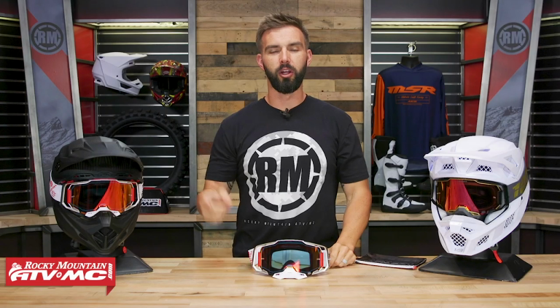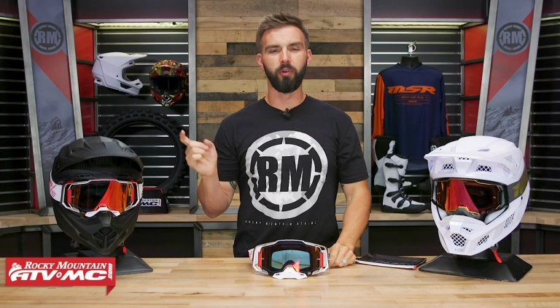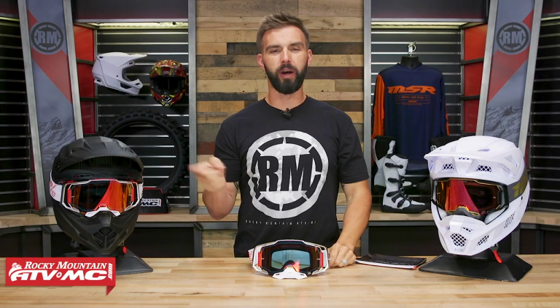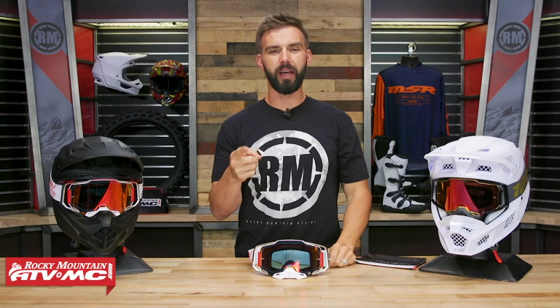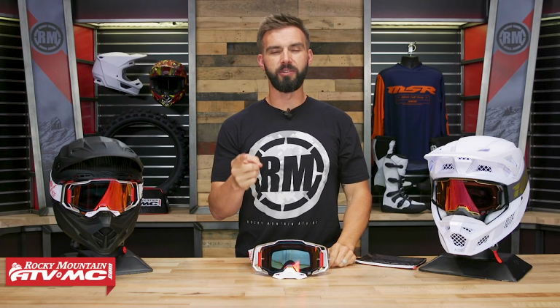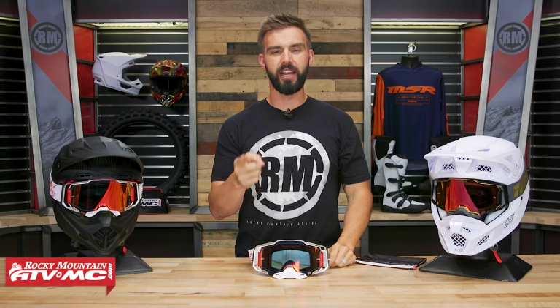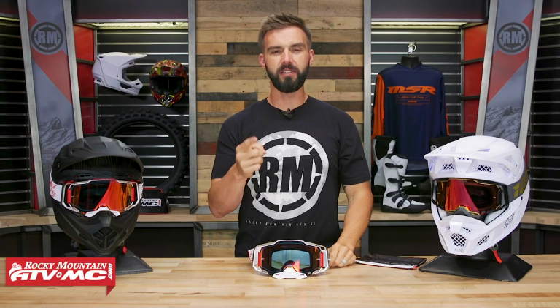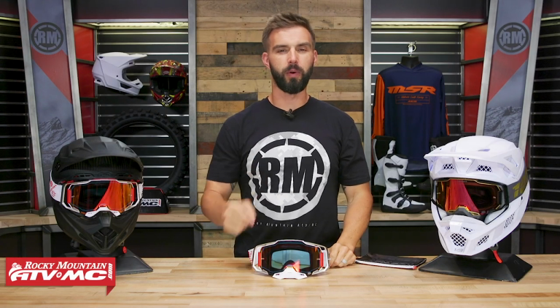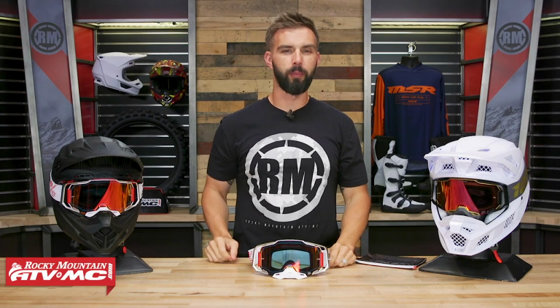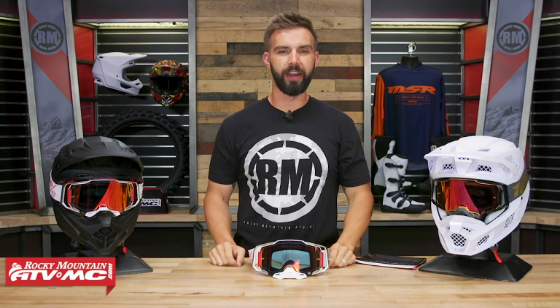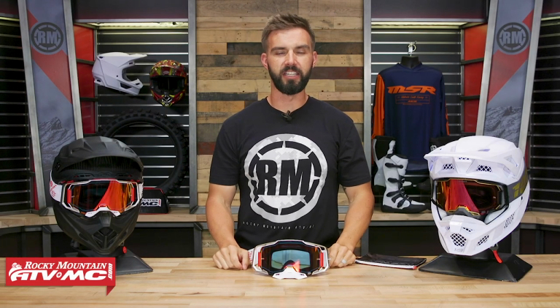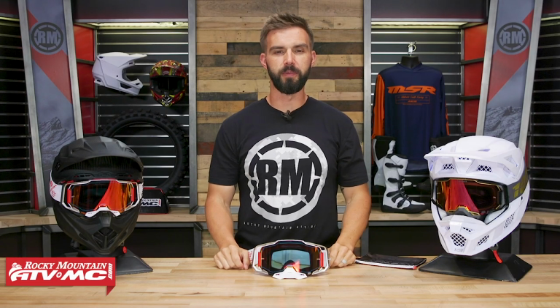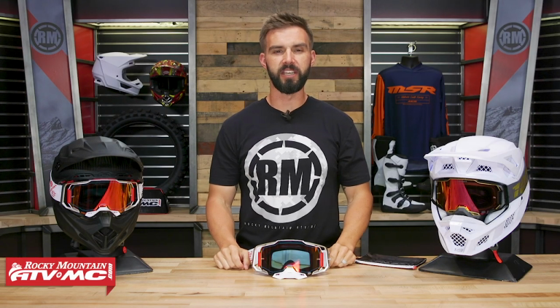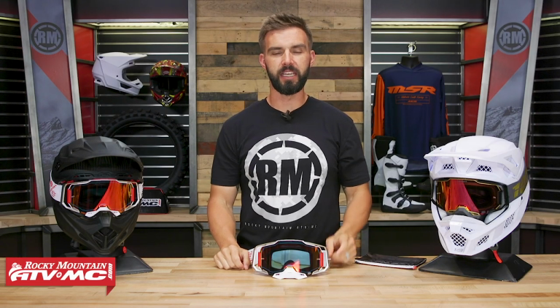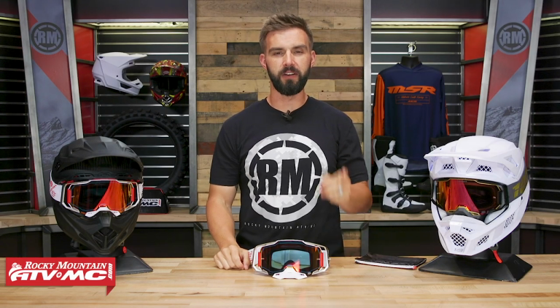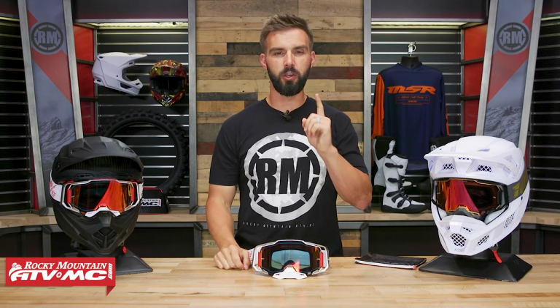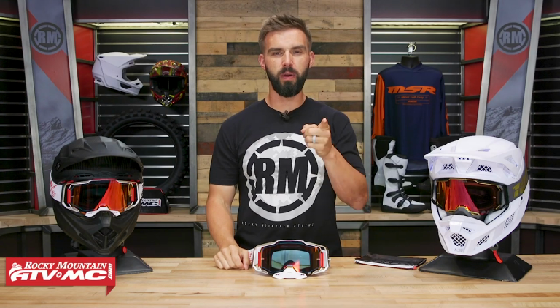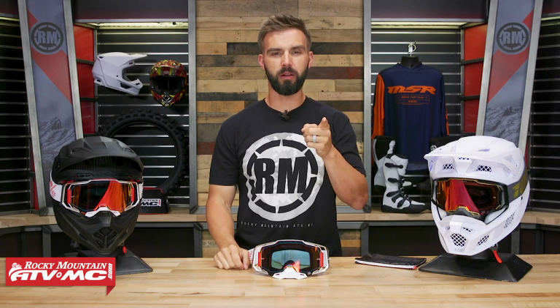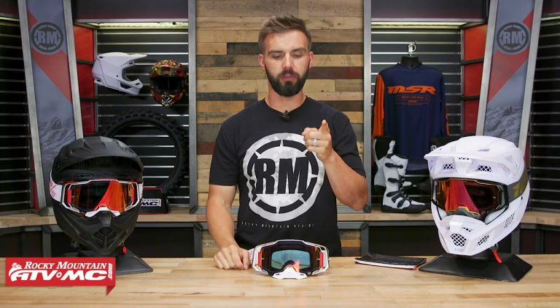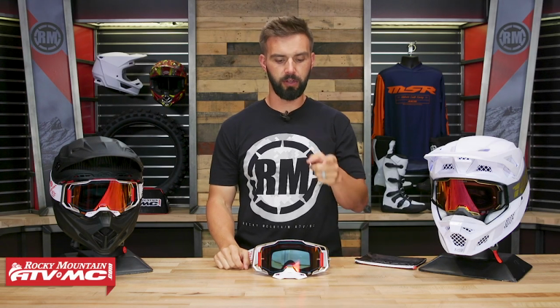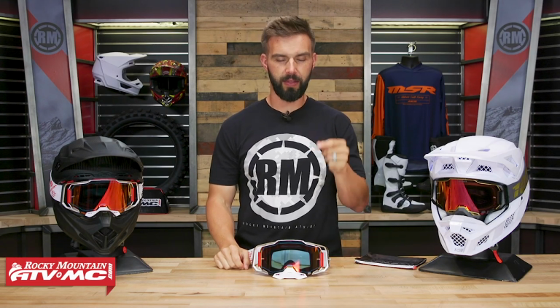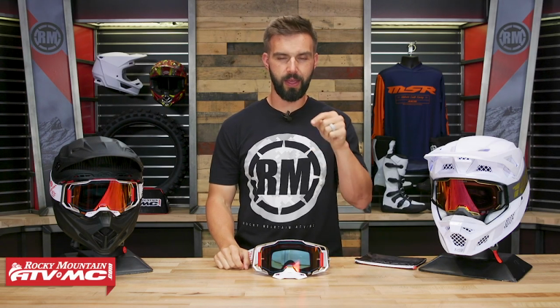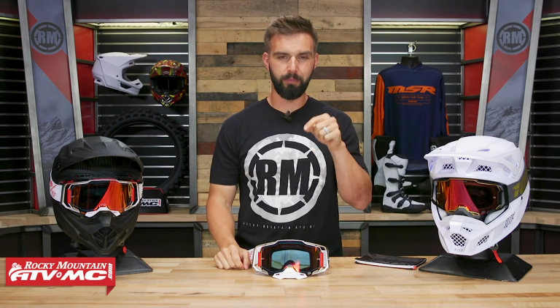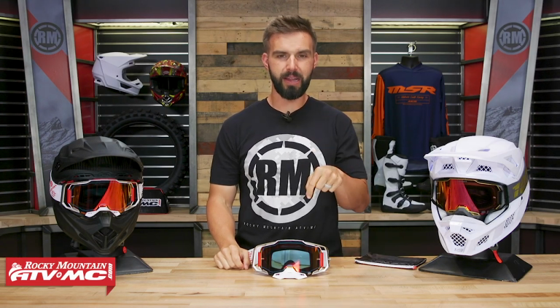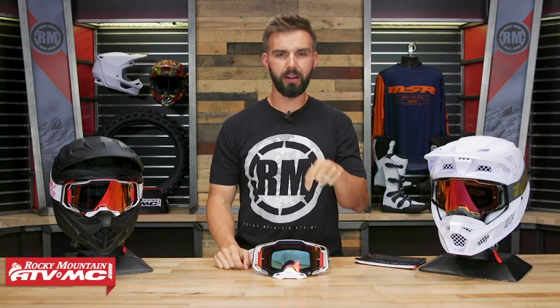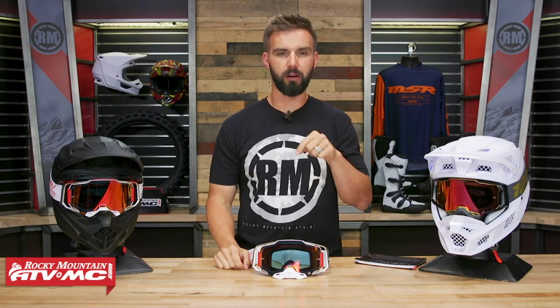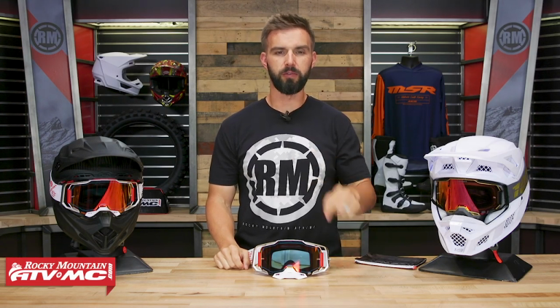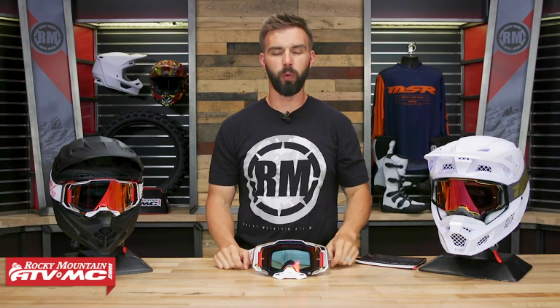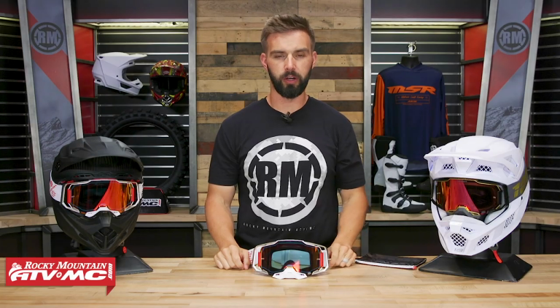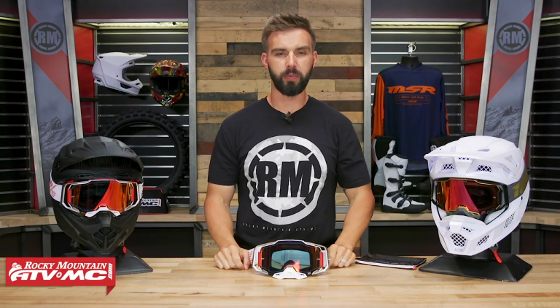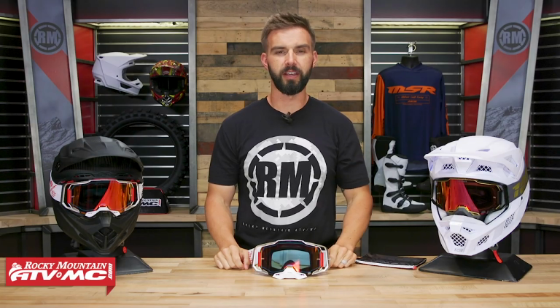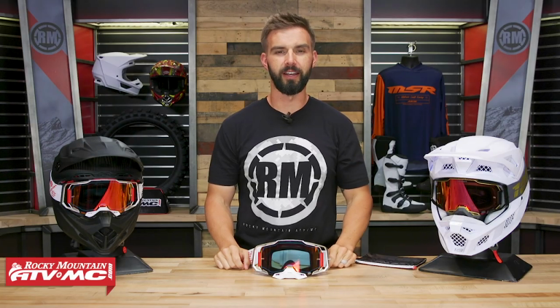Hello everyone, I am Chase, a Rocky Mountain ATVMC, giving you a closer look at the Armega goggle from 100%.